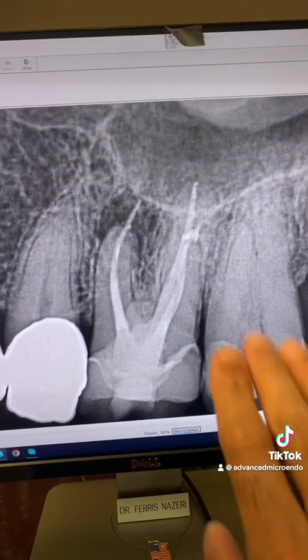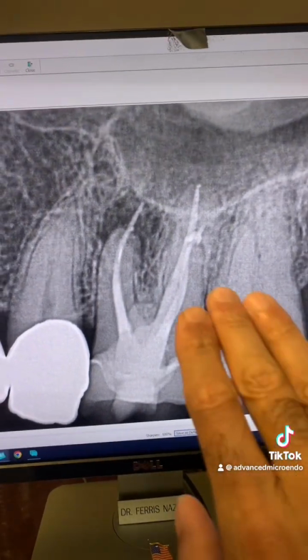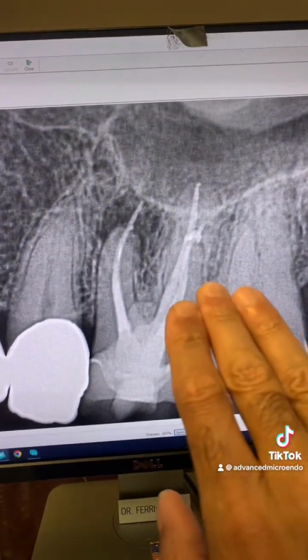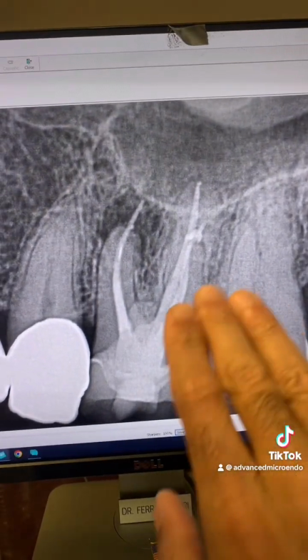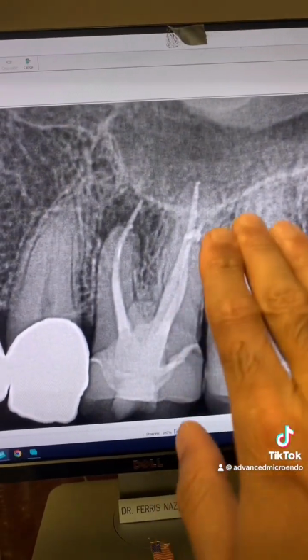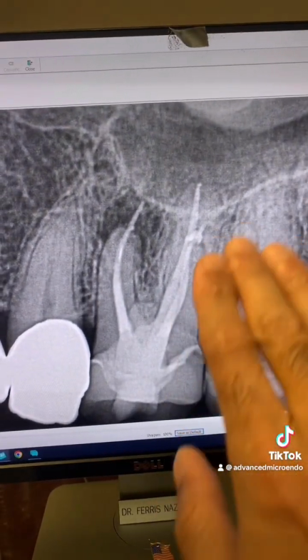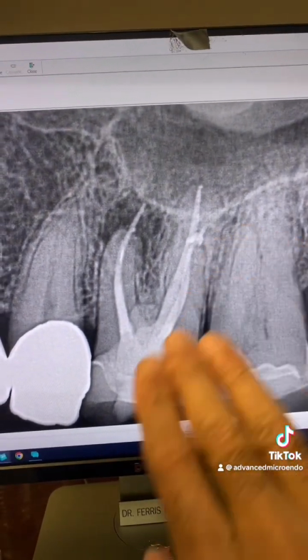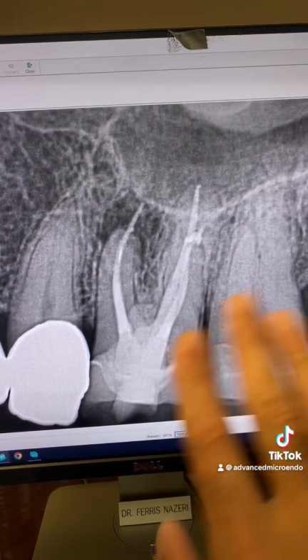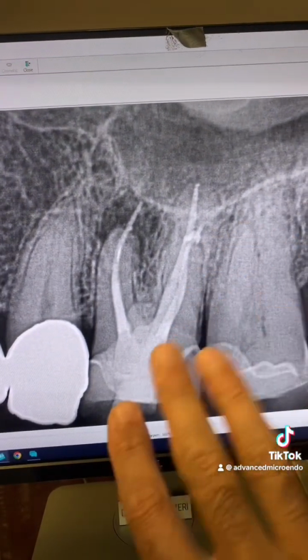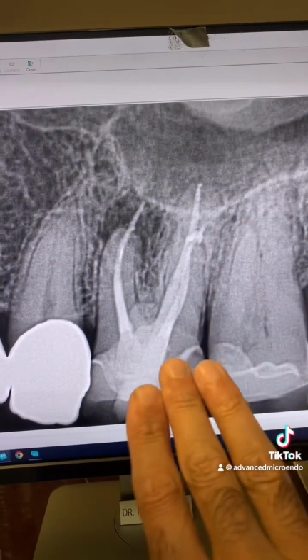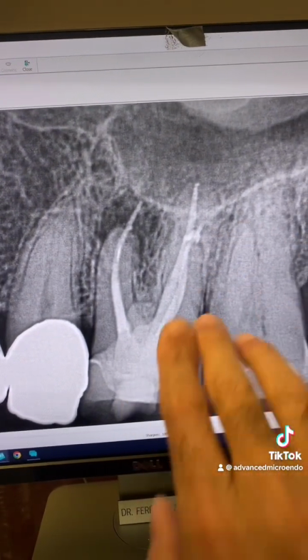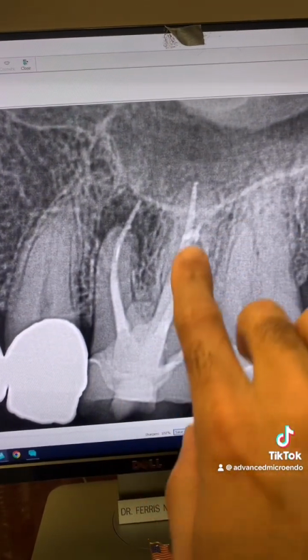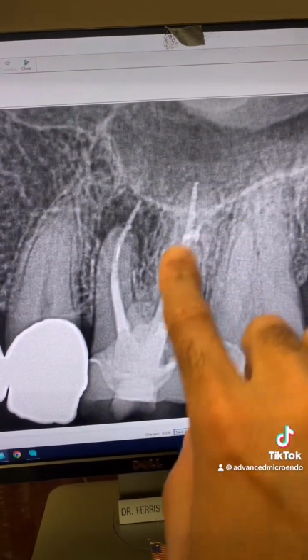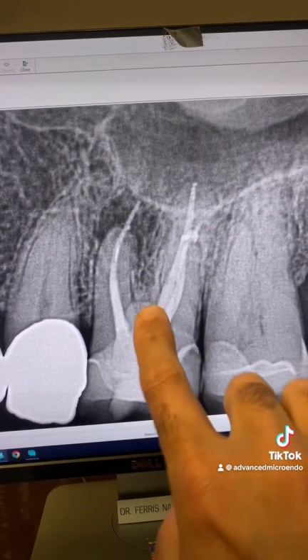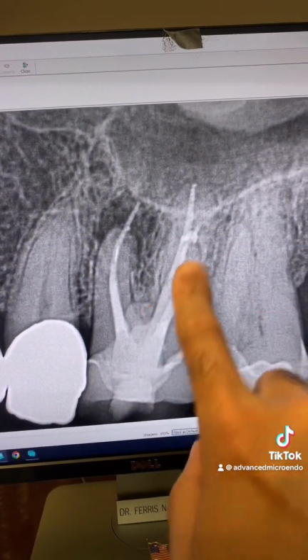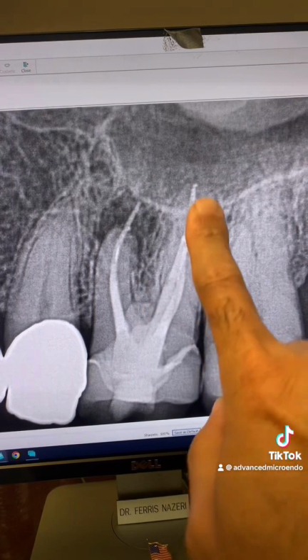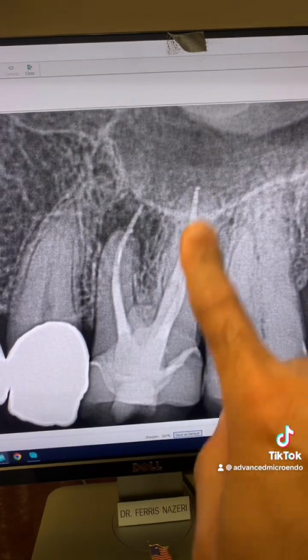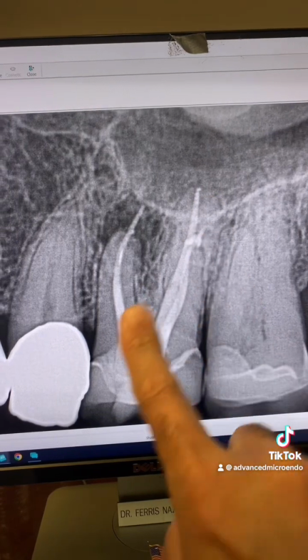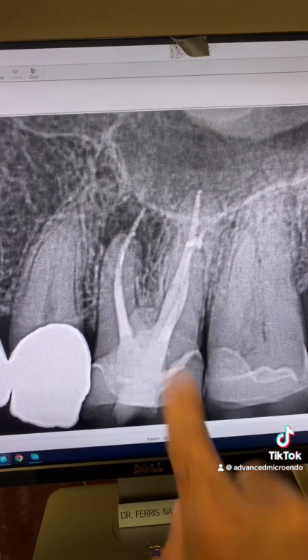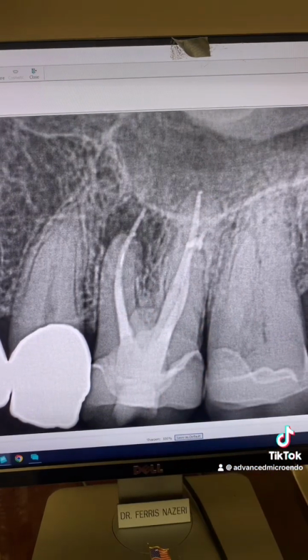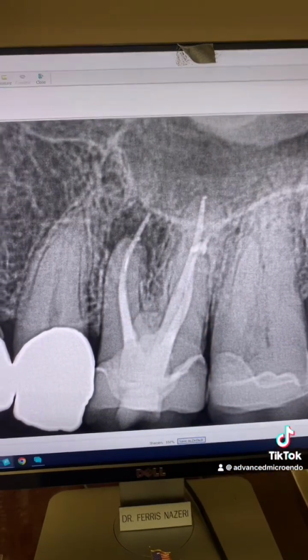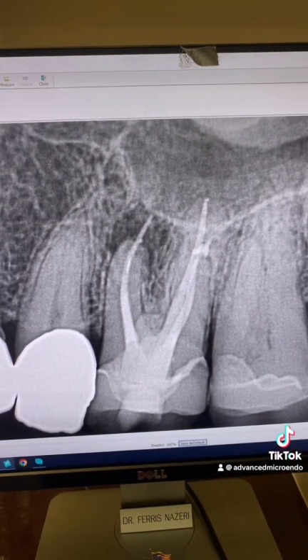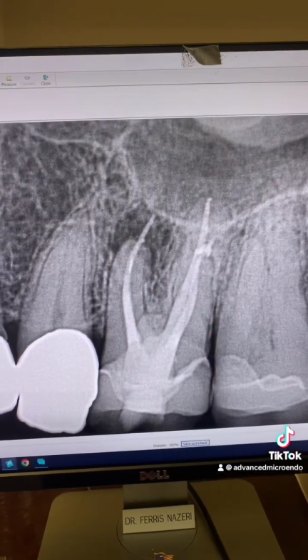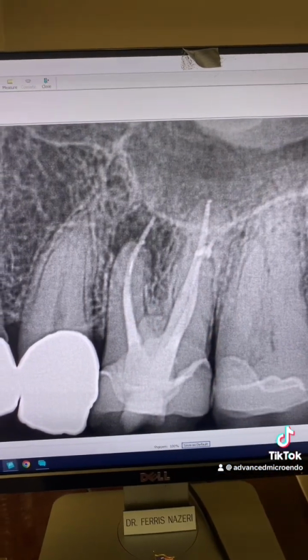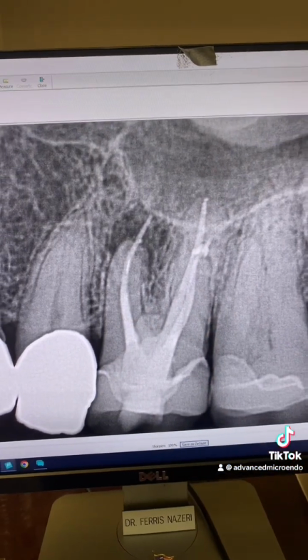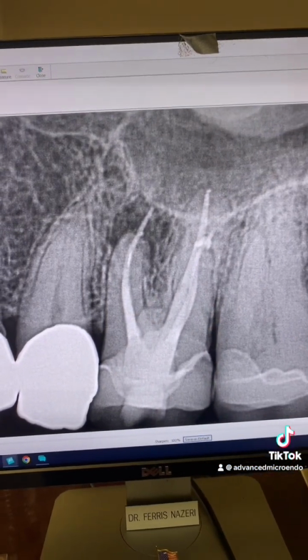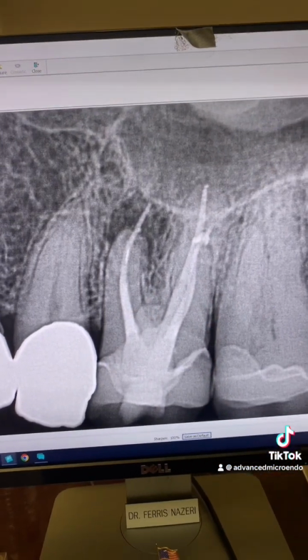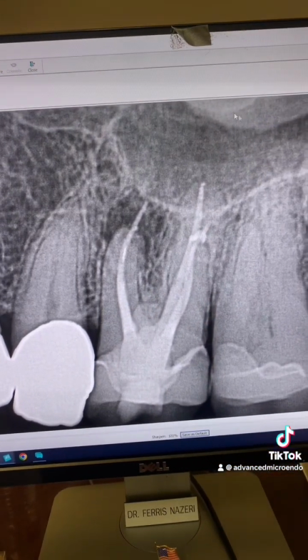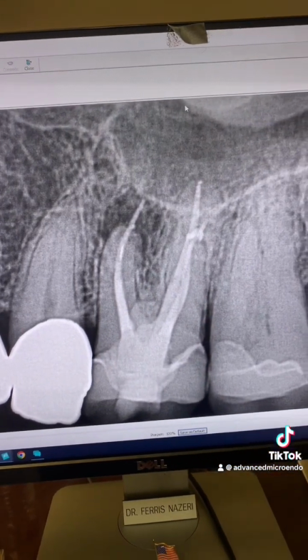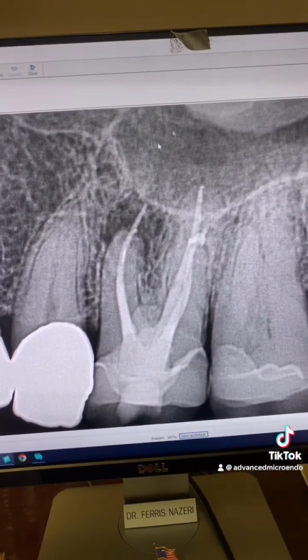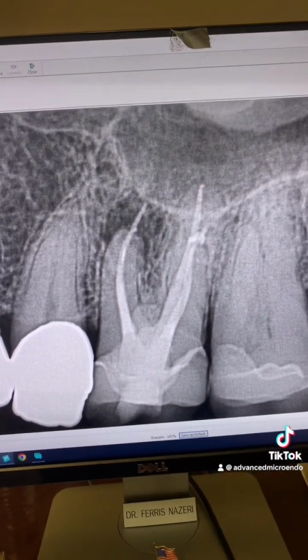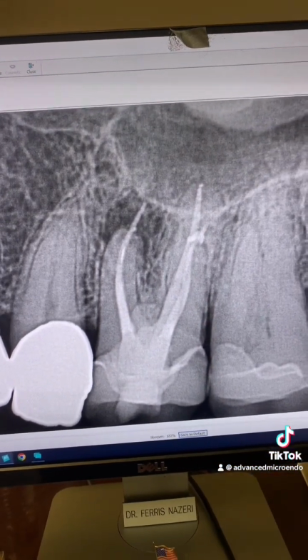The other canals are okay. I can show you different angulations — the other canals are fine.